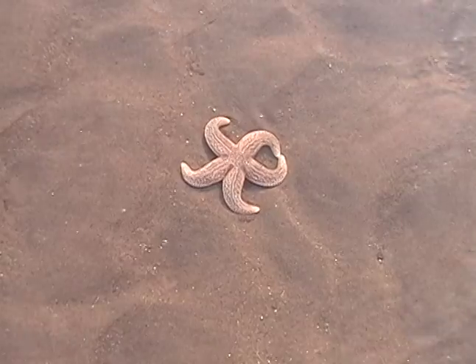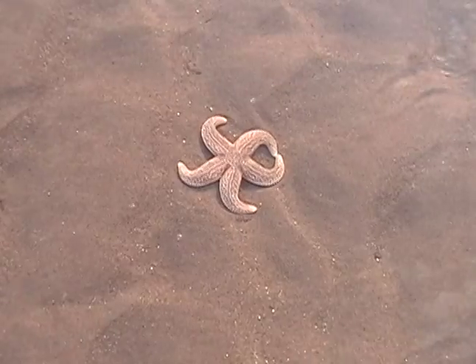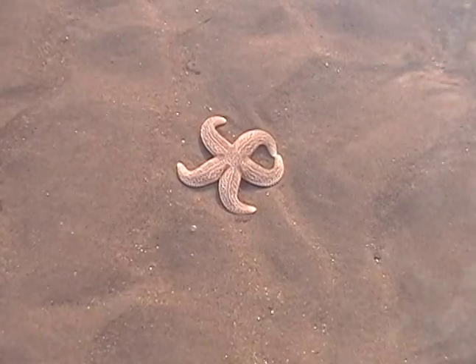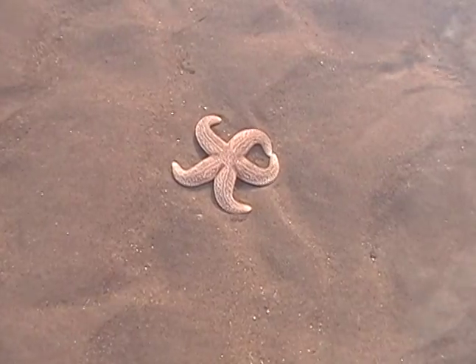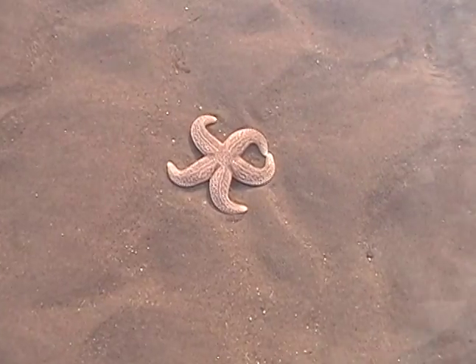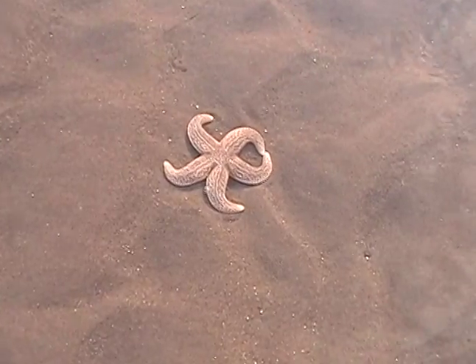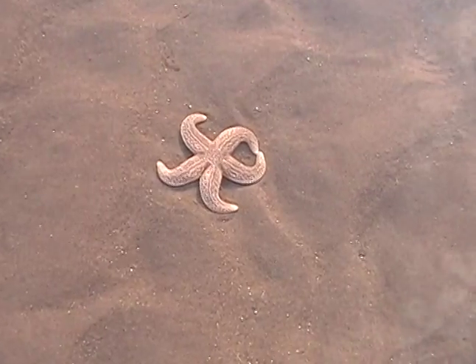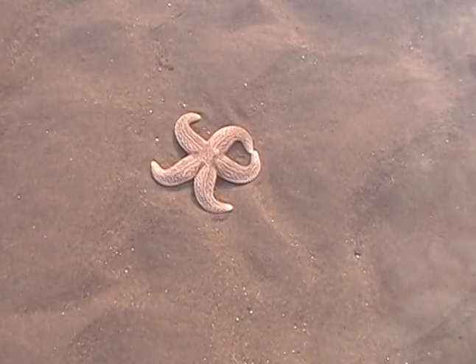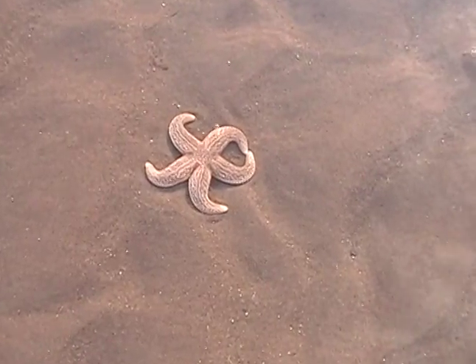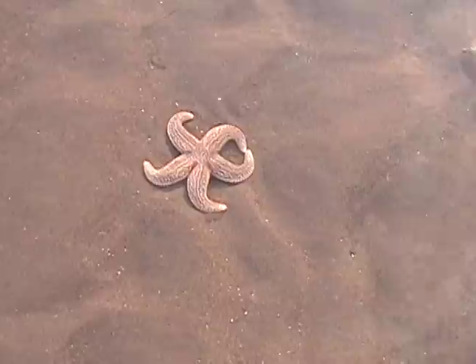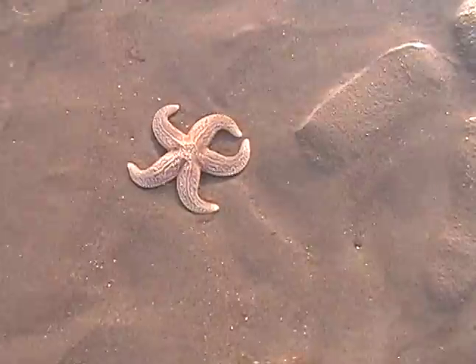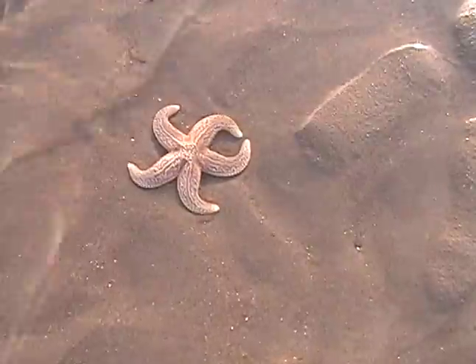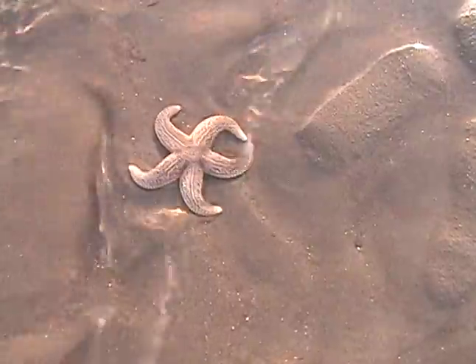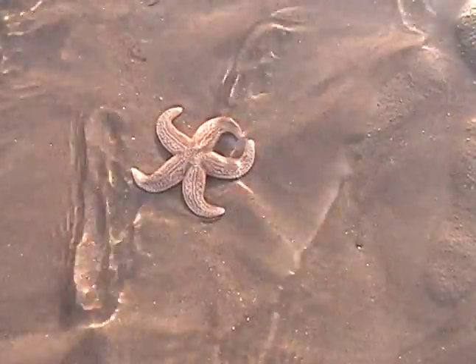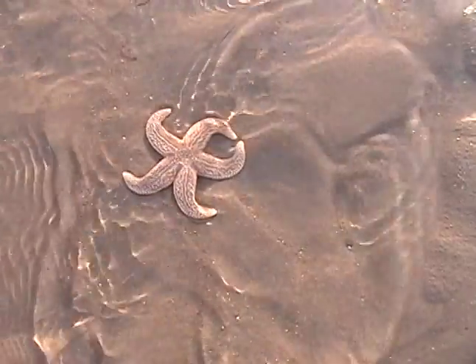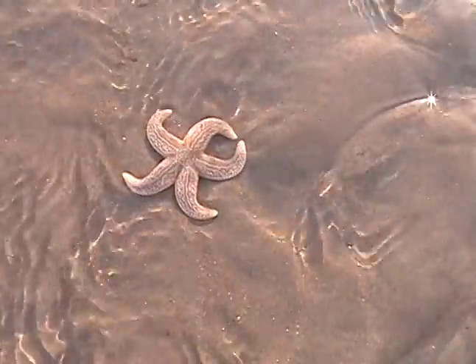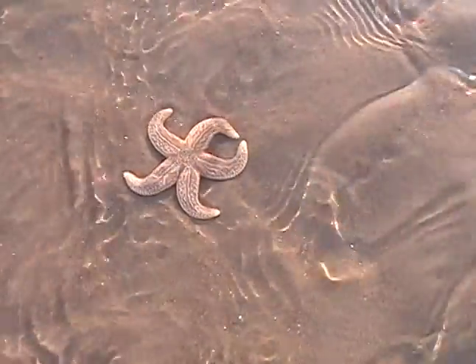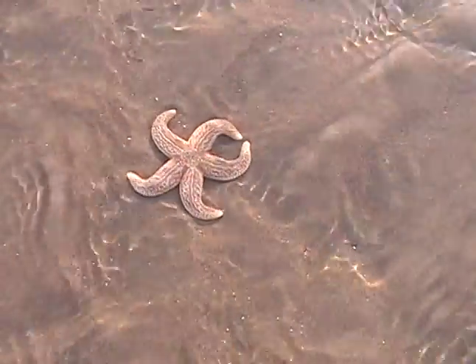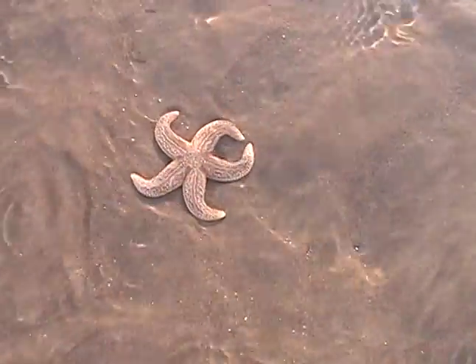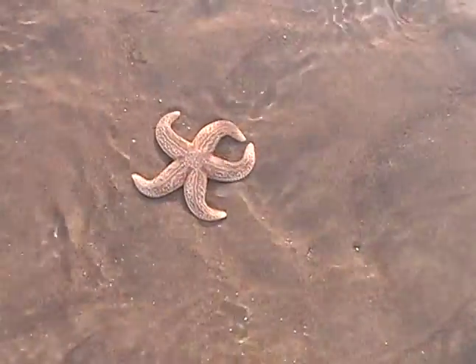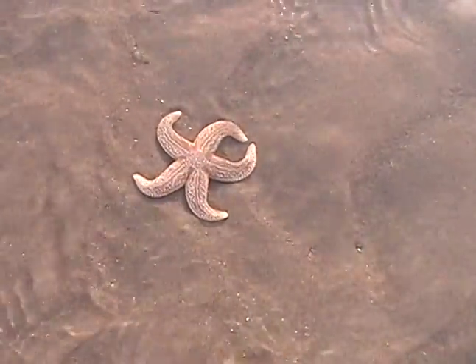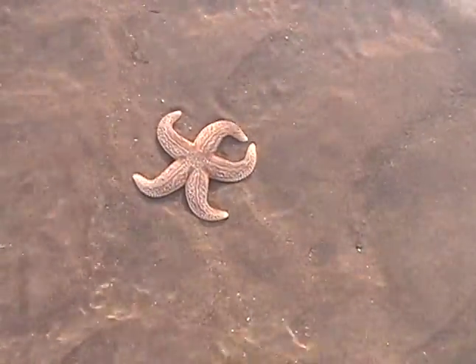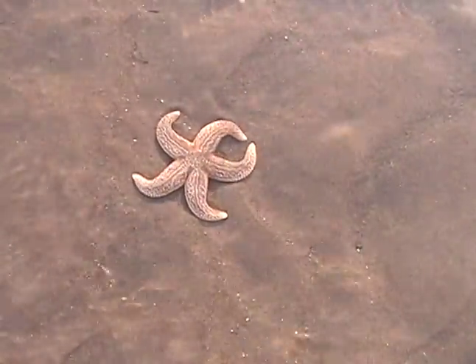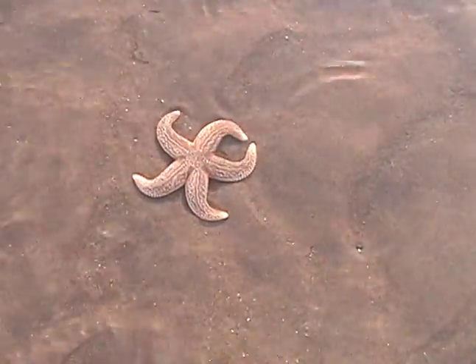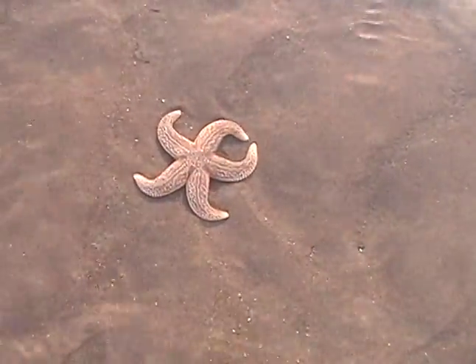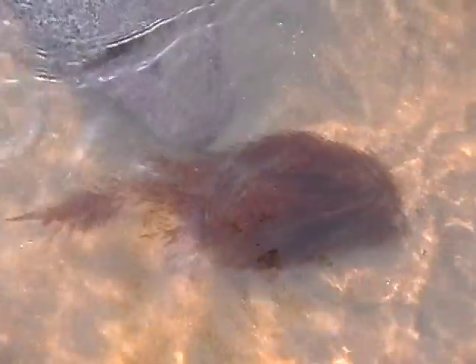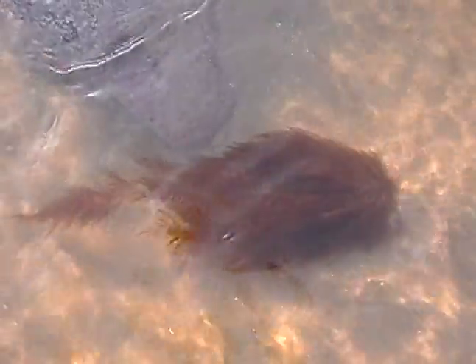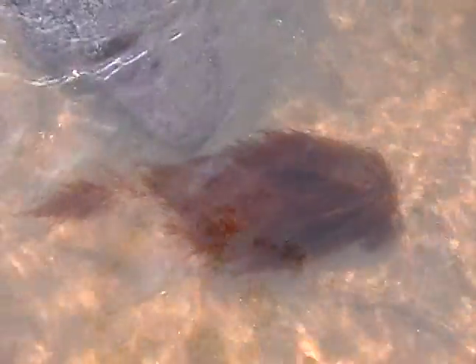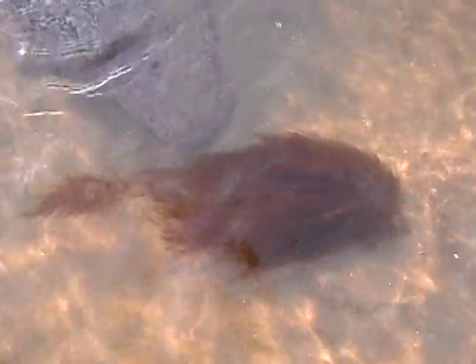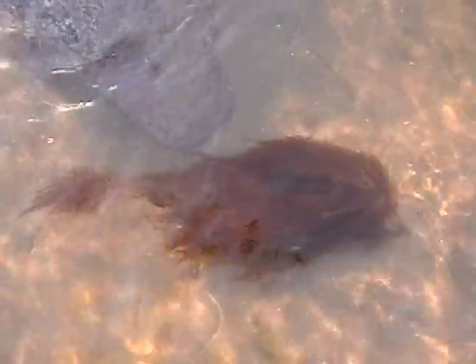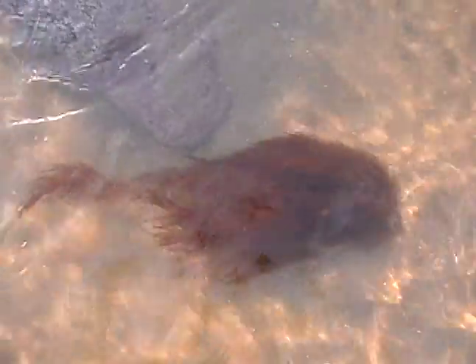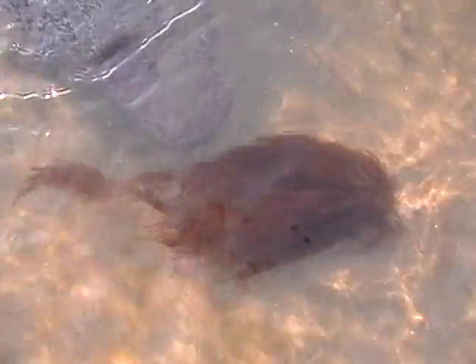There's another starfish. I believe that's called horse hair.